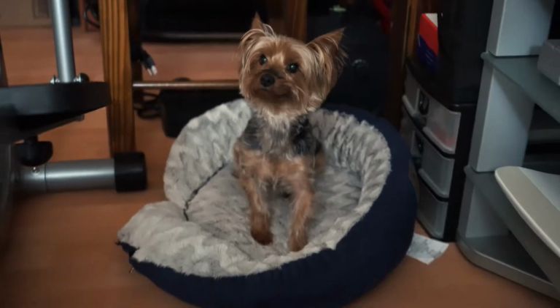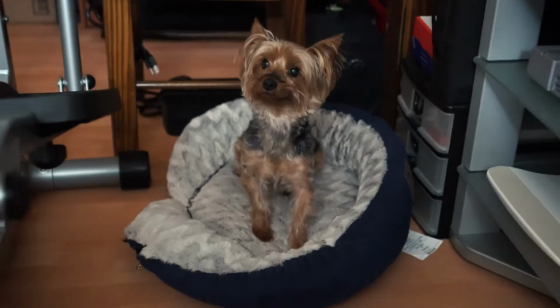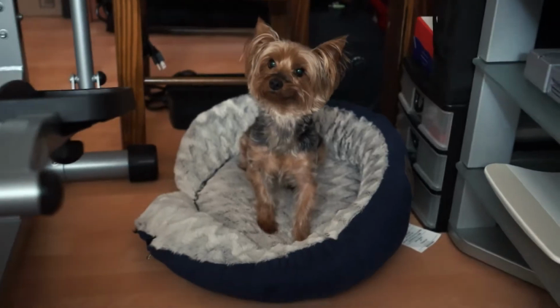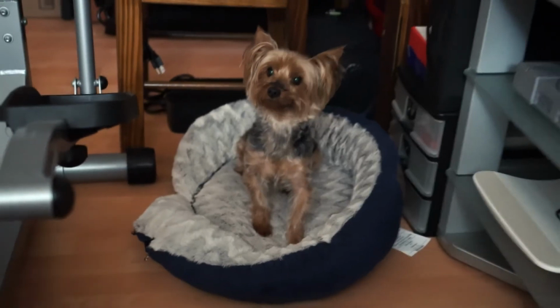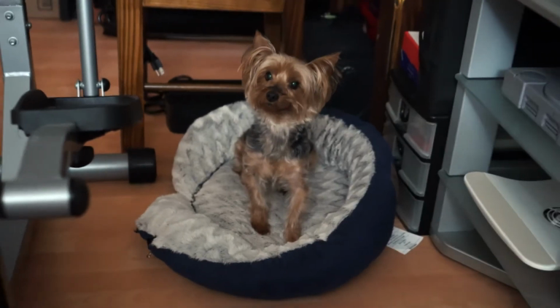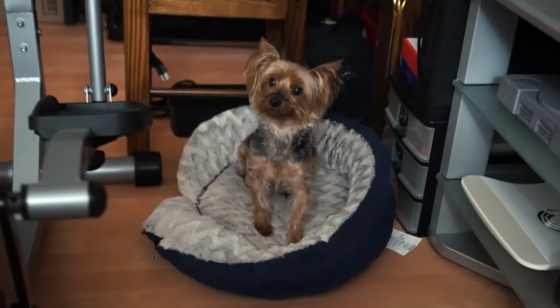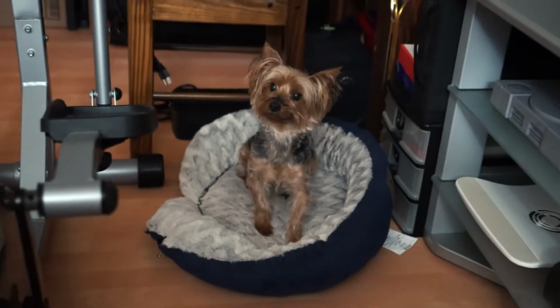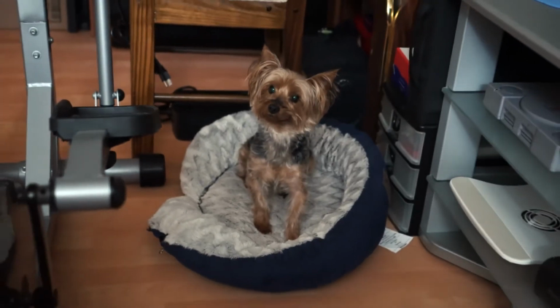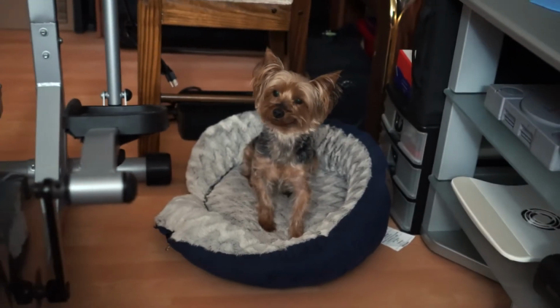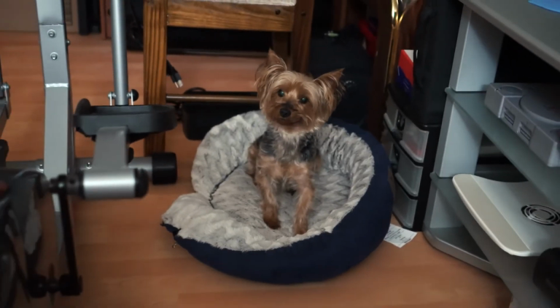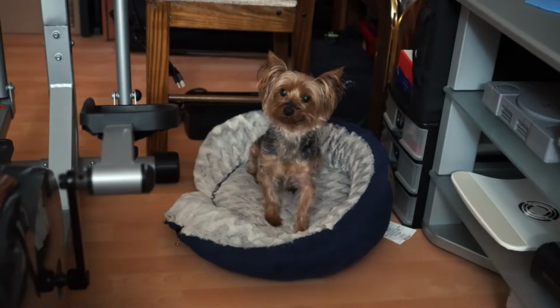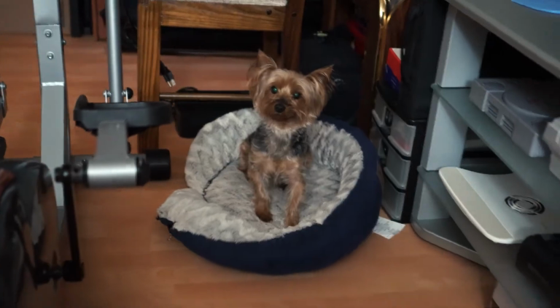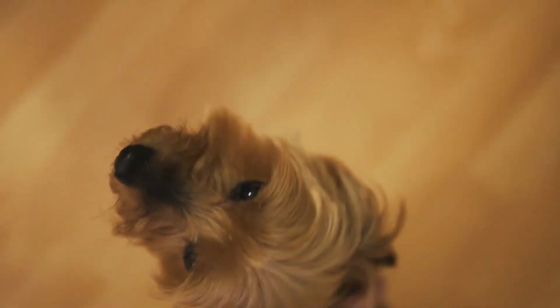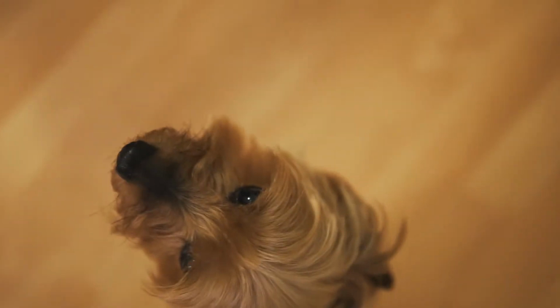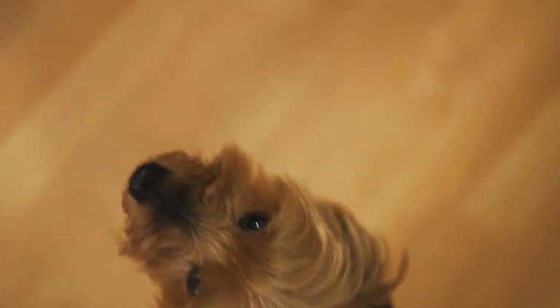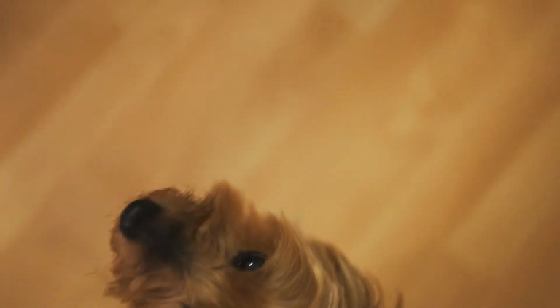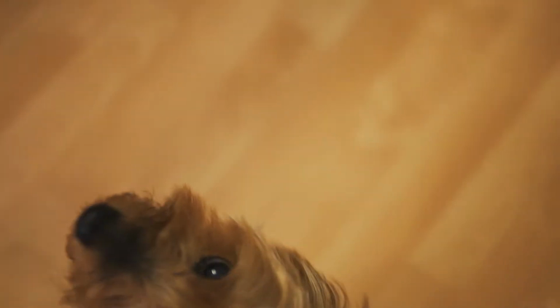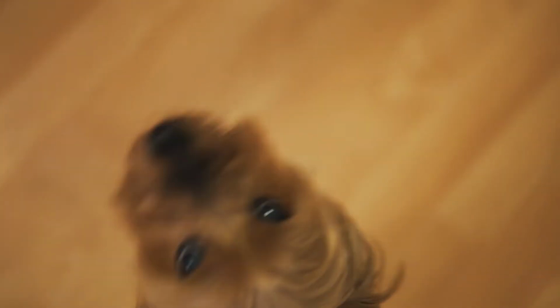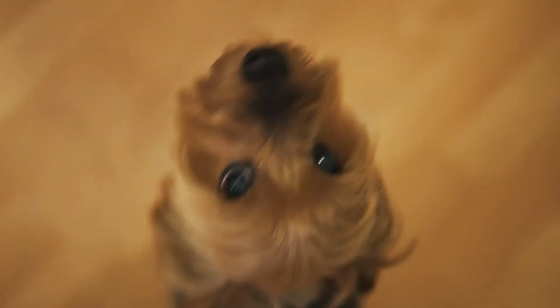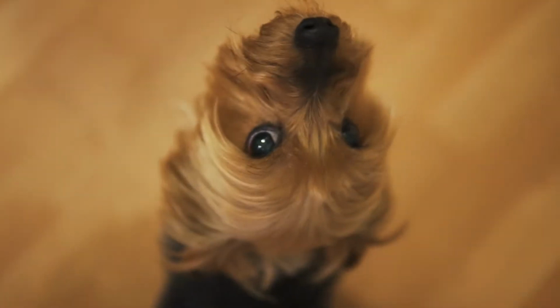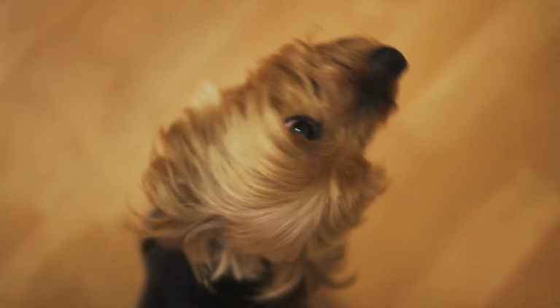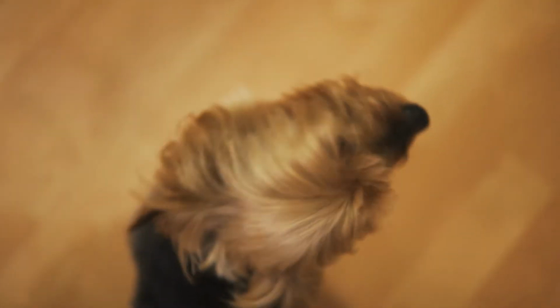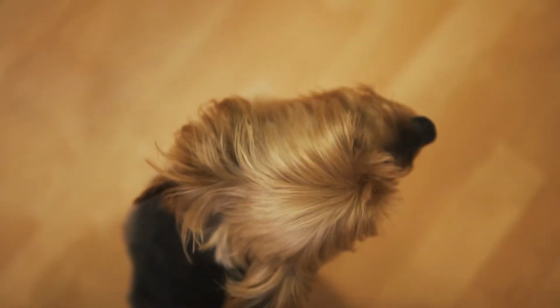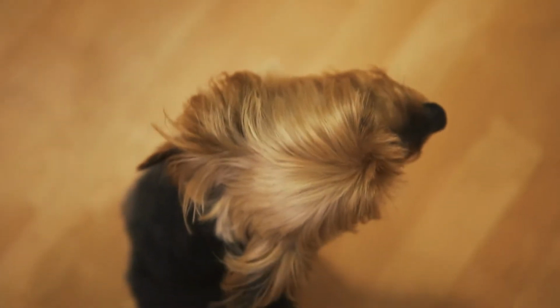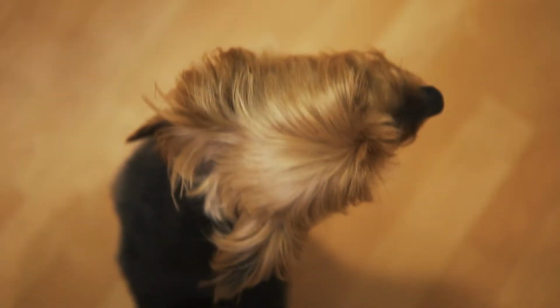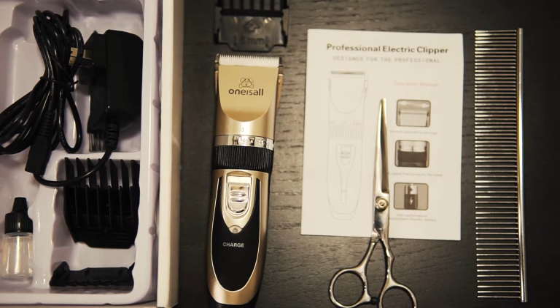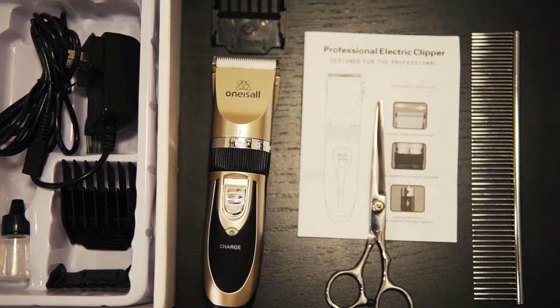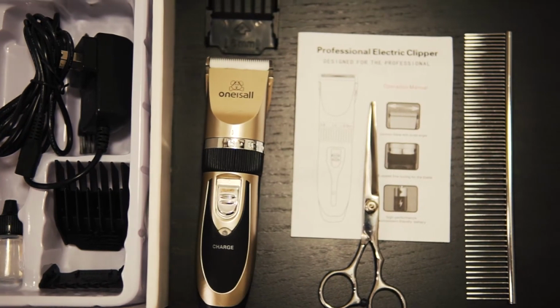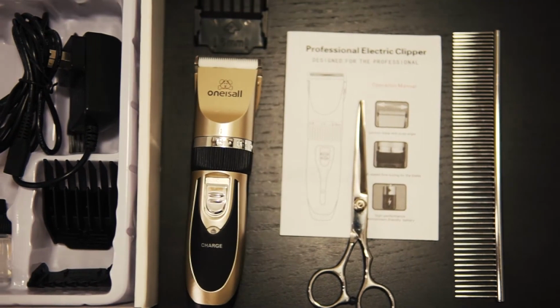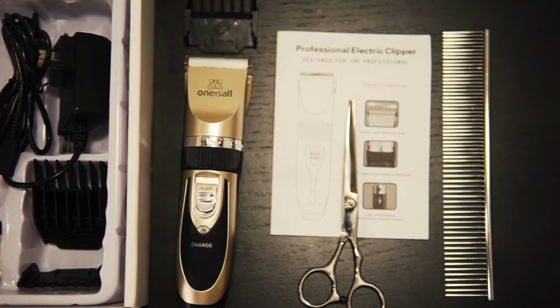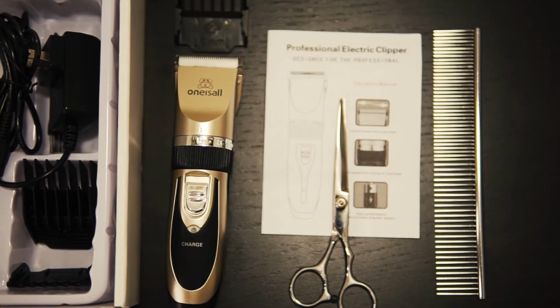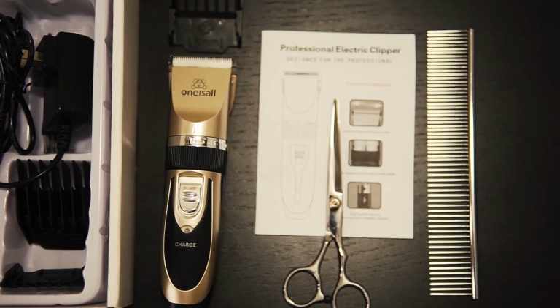The safest way to cut his hair is on the floor. Here is the grooming kit that we need.